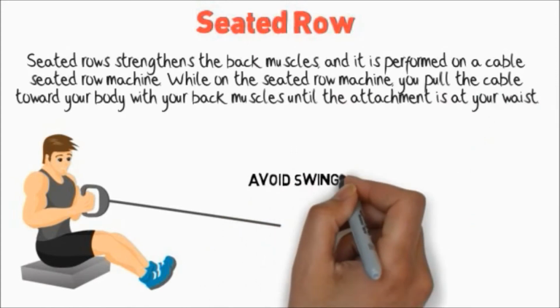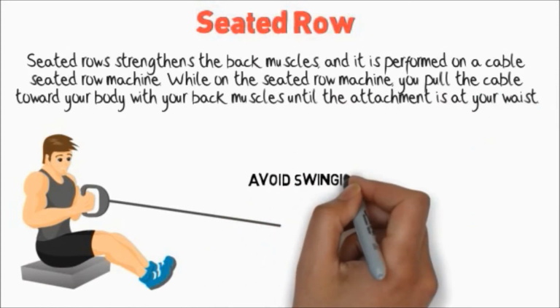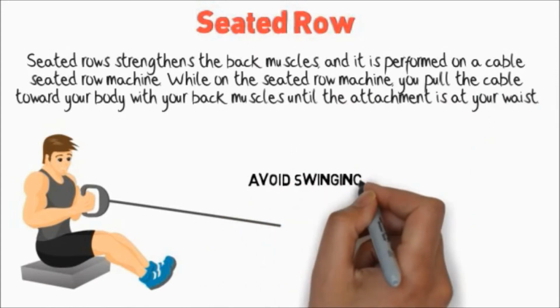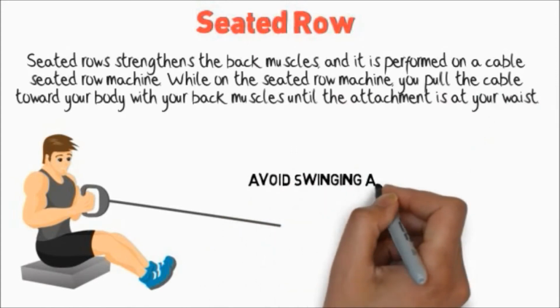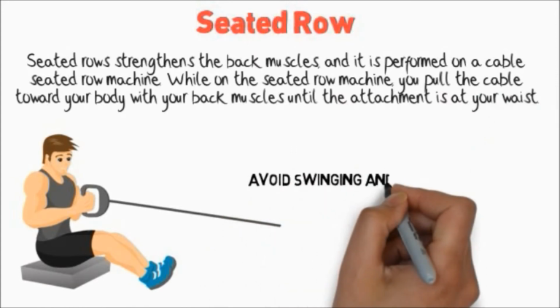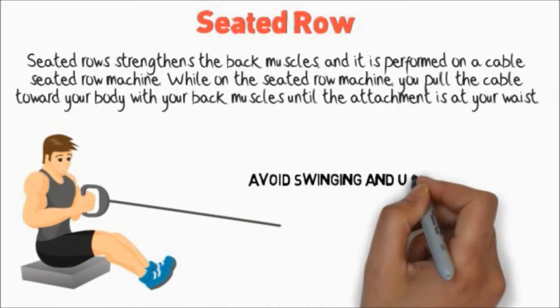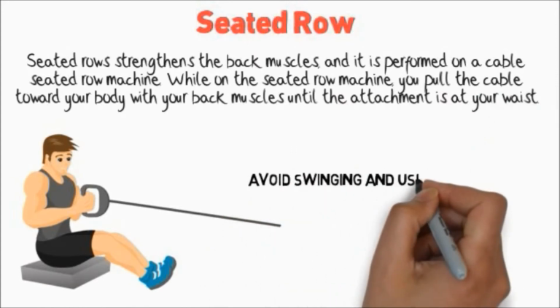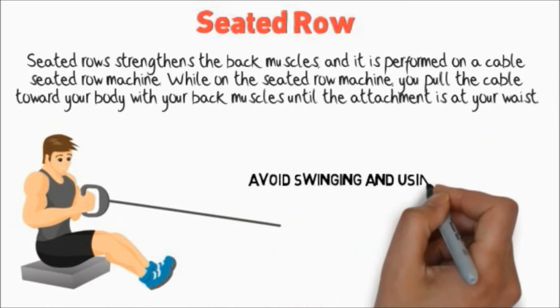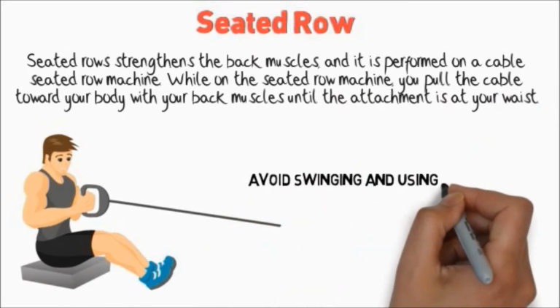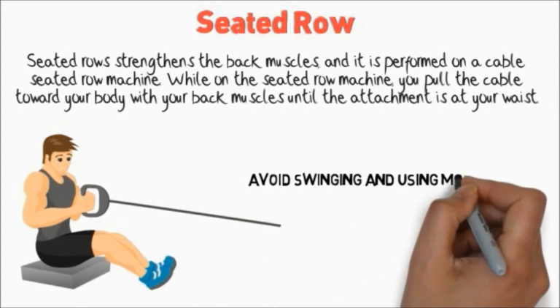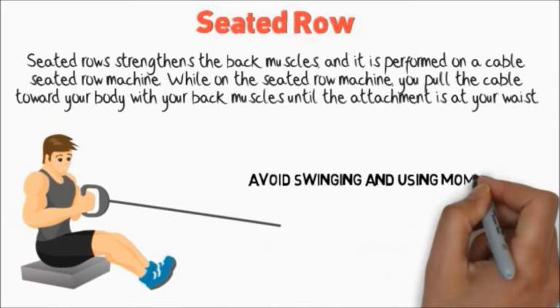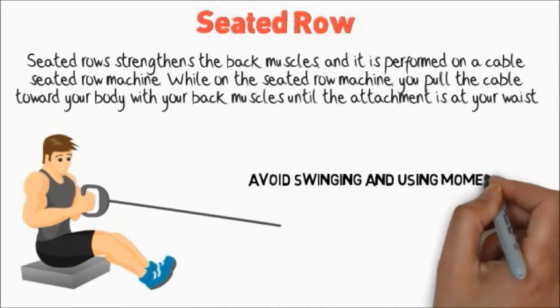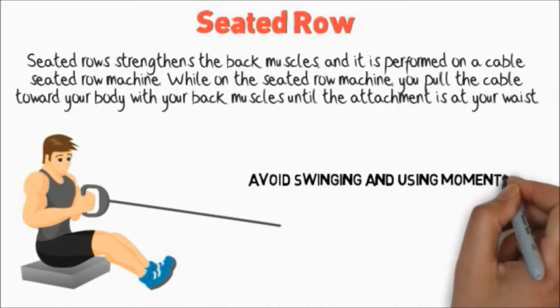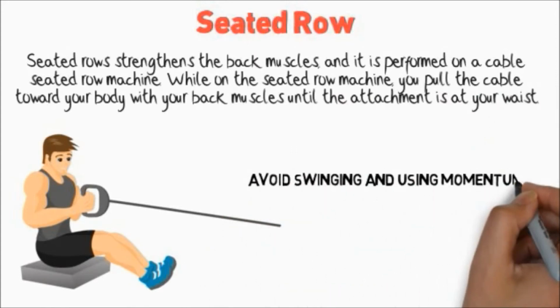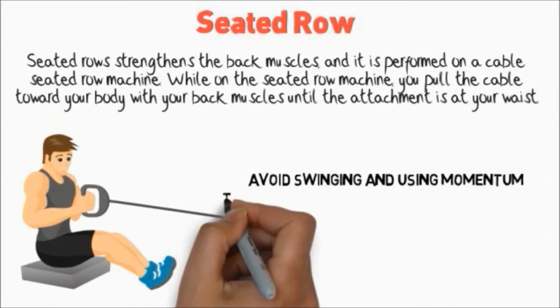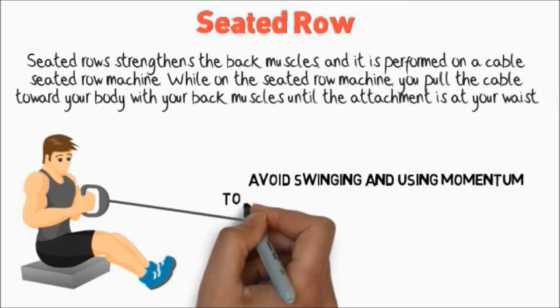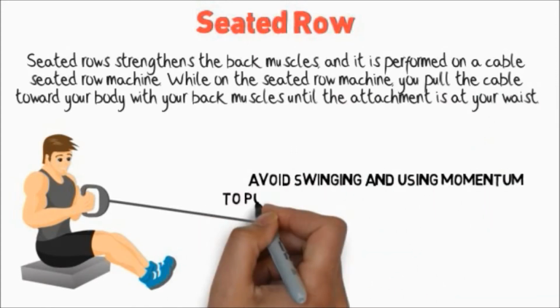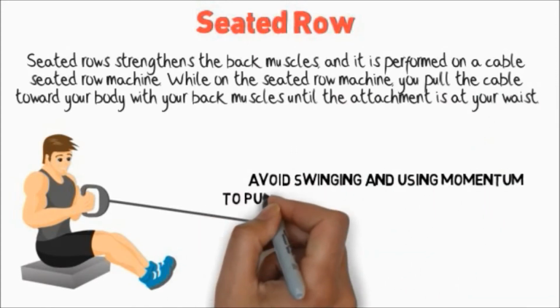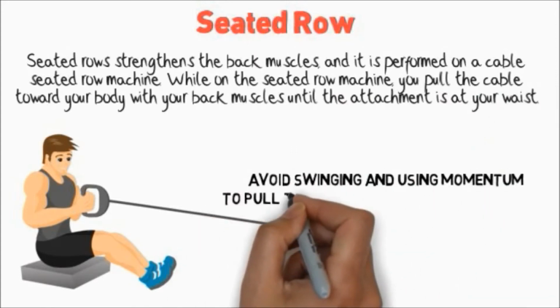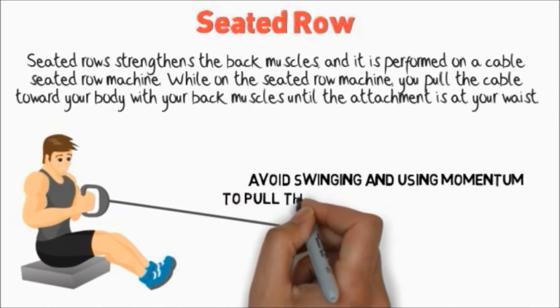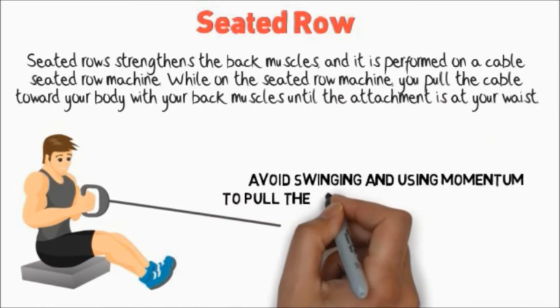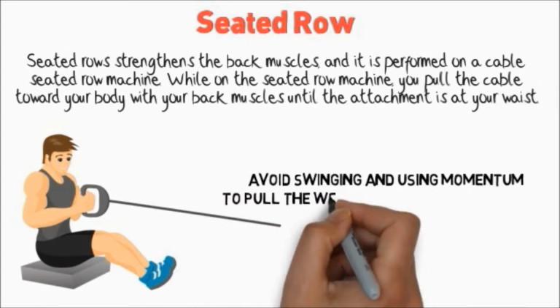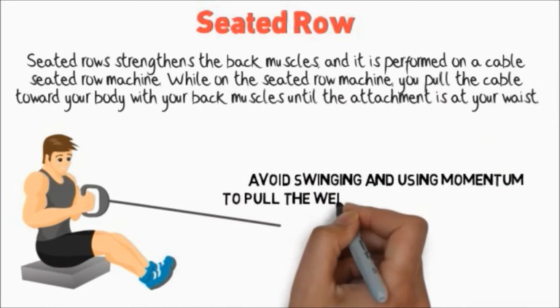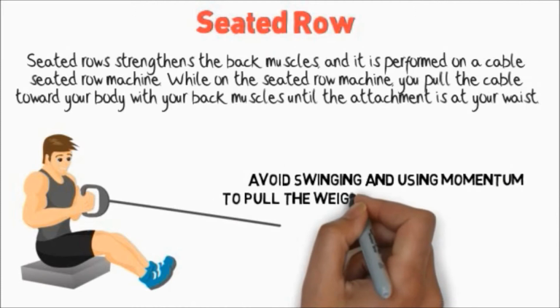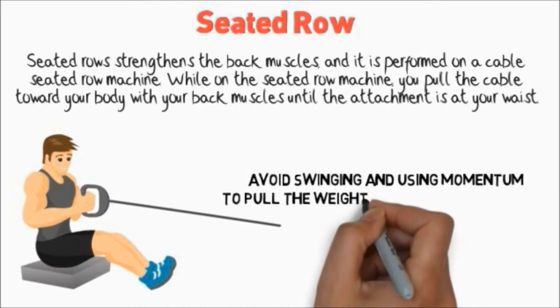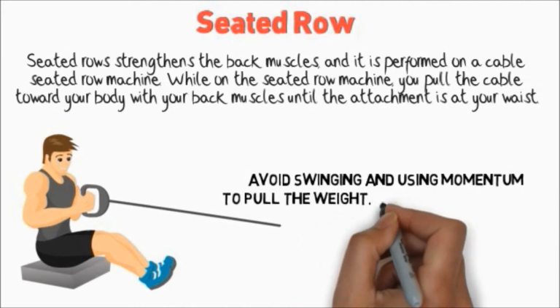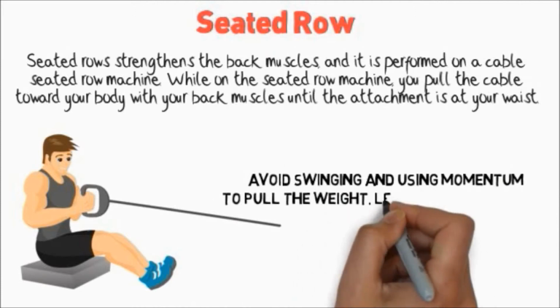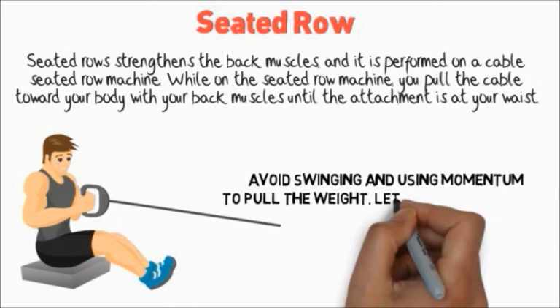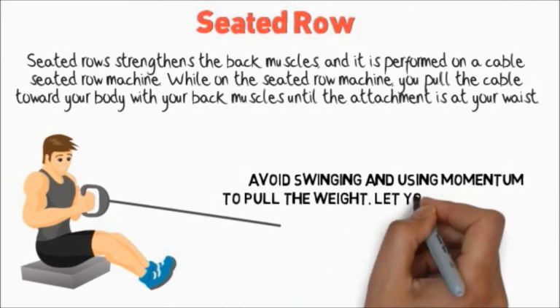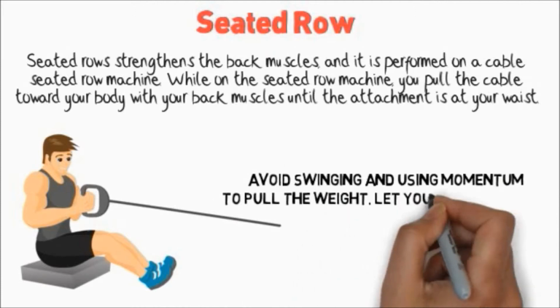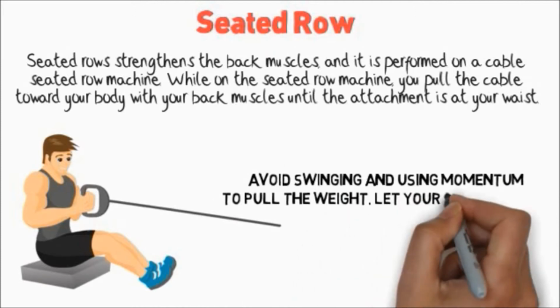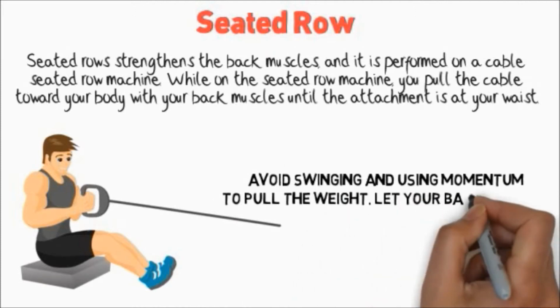Avoid swinging and using momentum to pull the weight. Let your back muscles do the work.